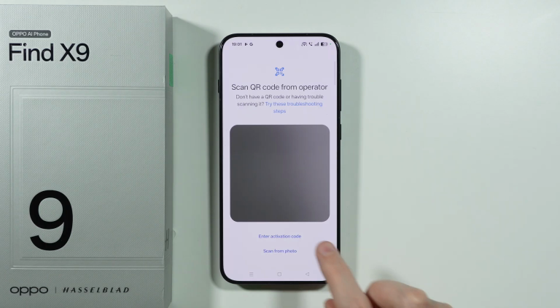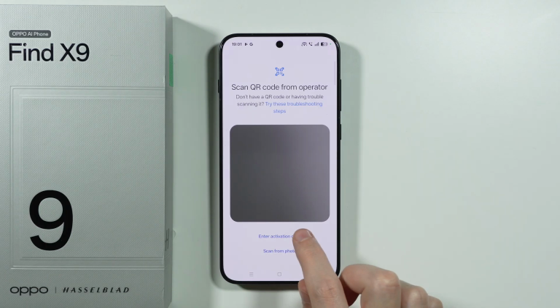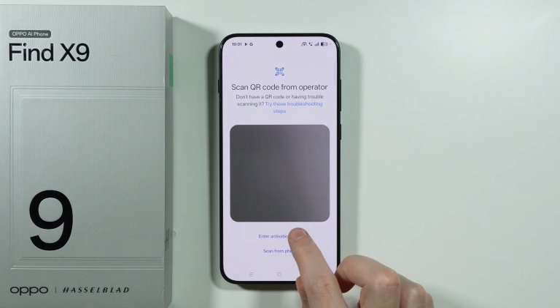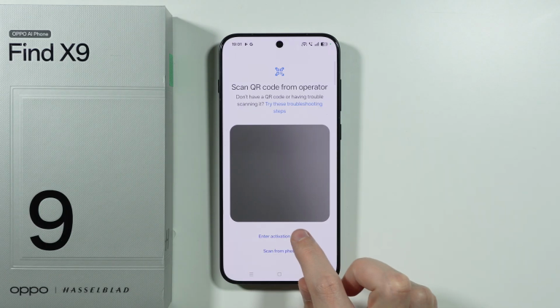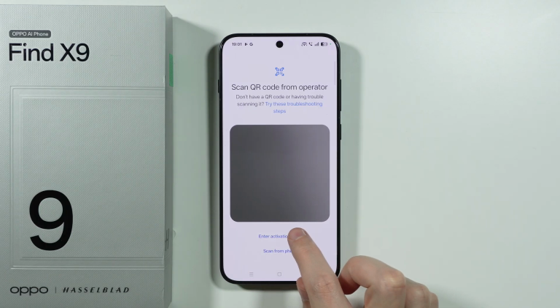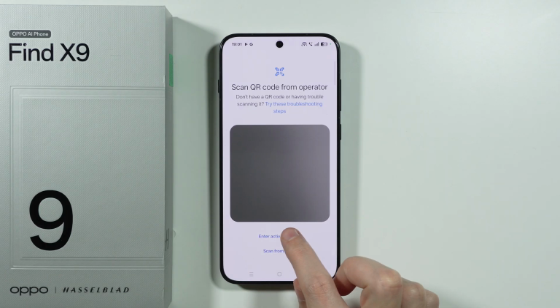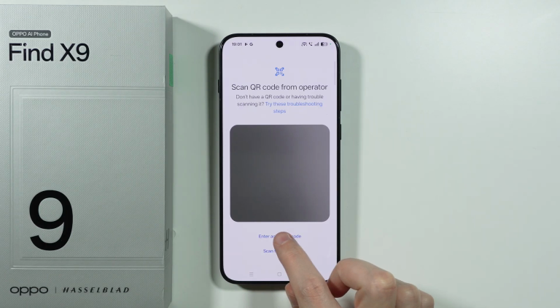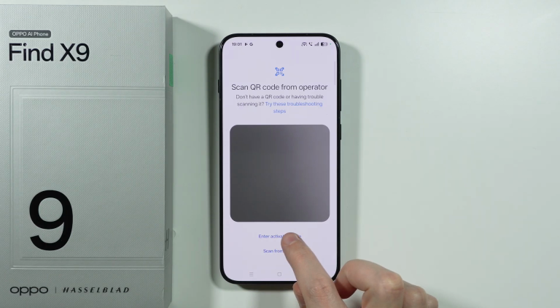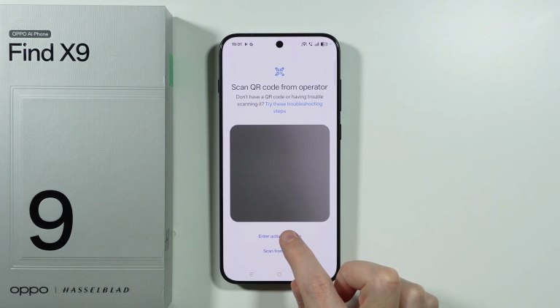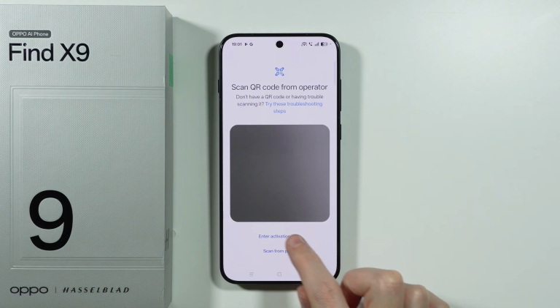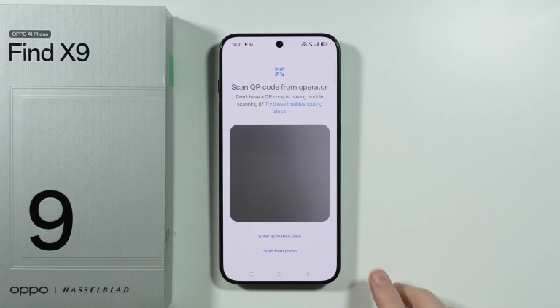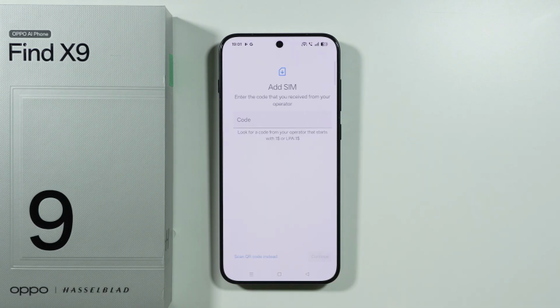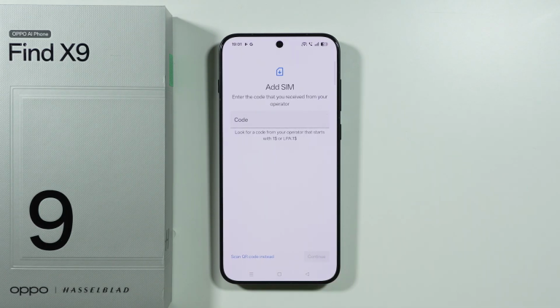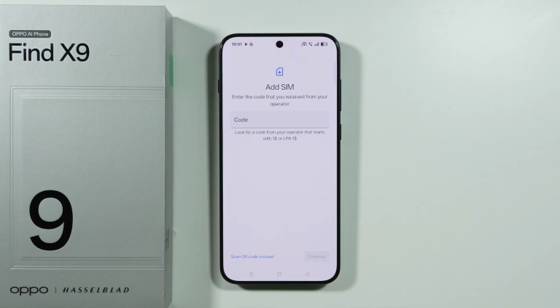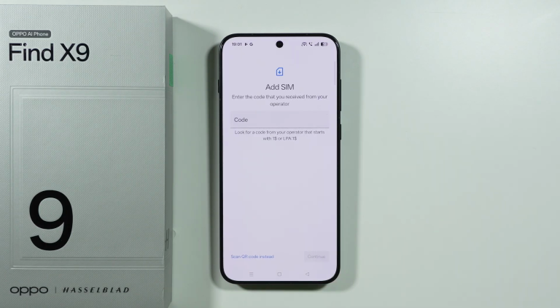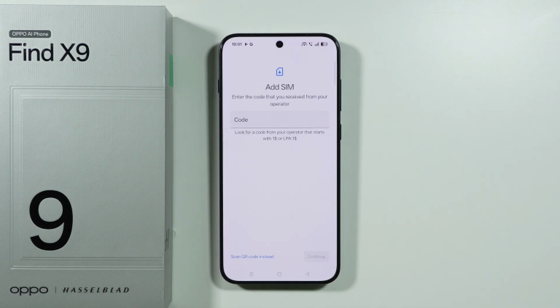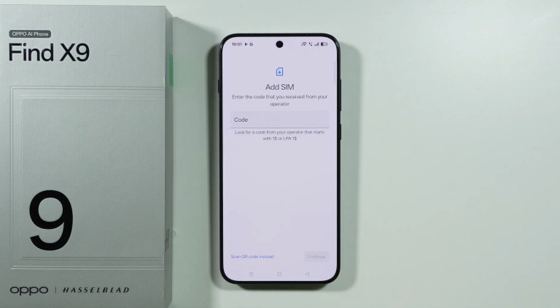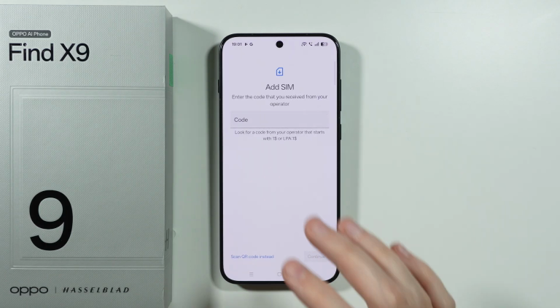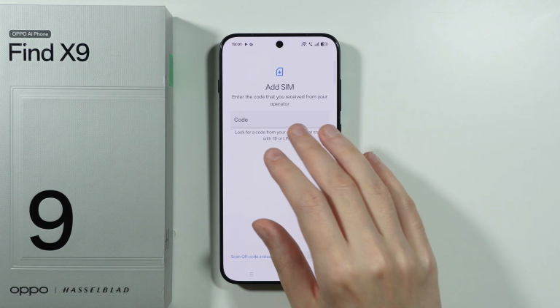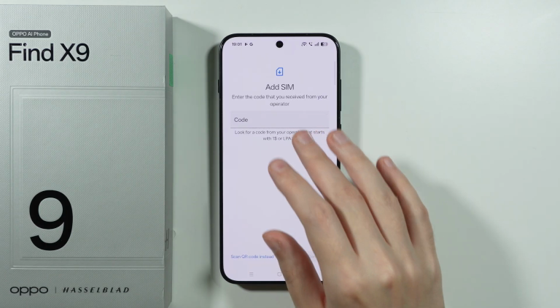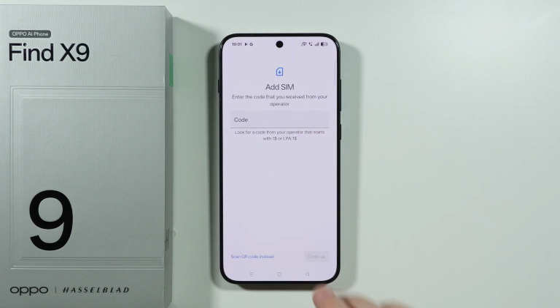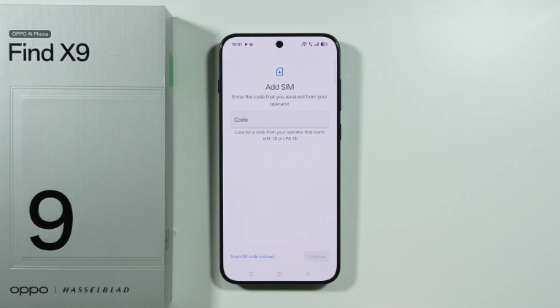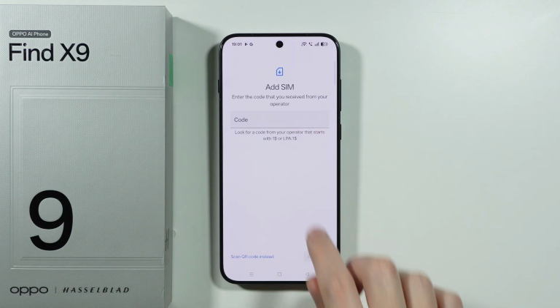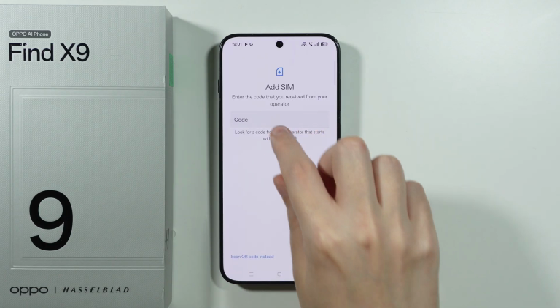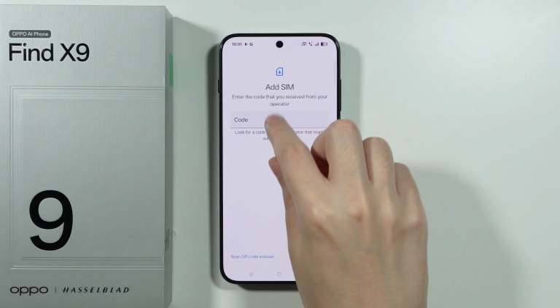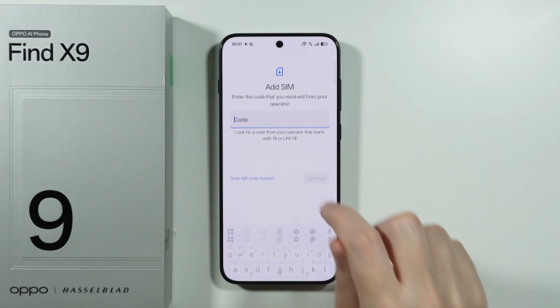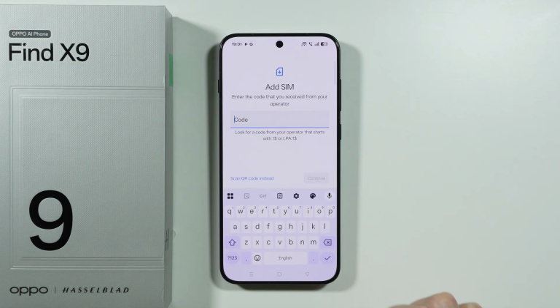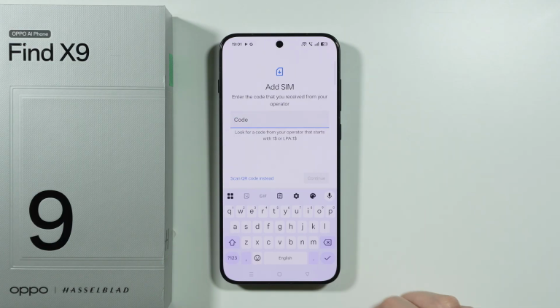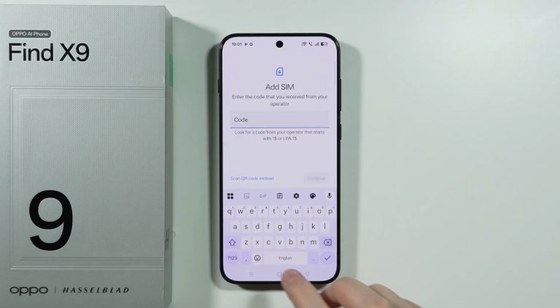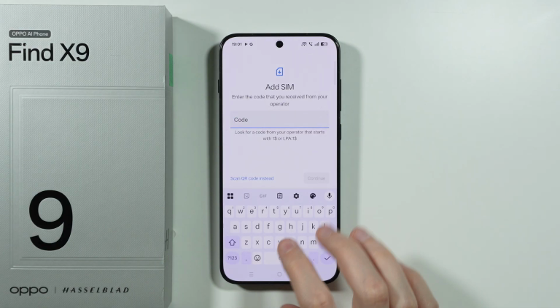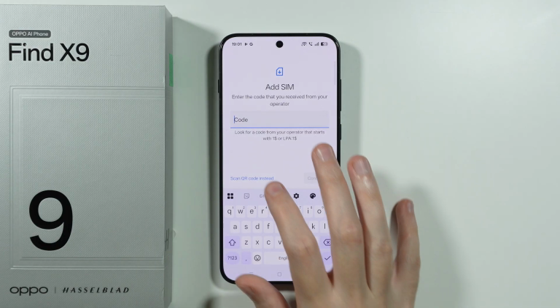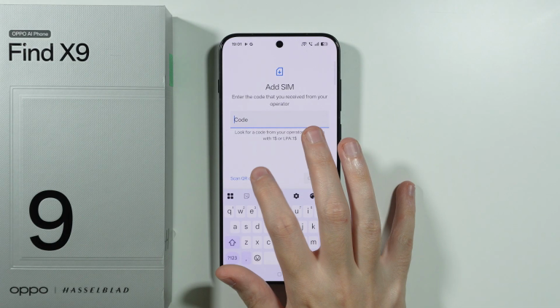And if you have an activation code, then of course we can tap on Enter Activation Code in order to enter it in the code field.